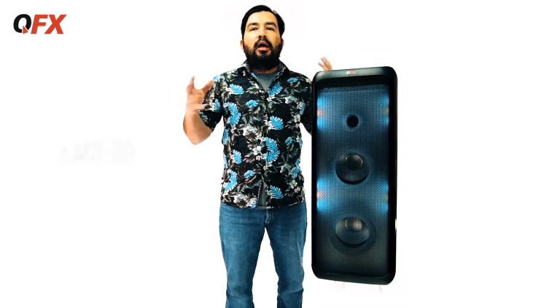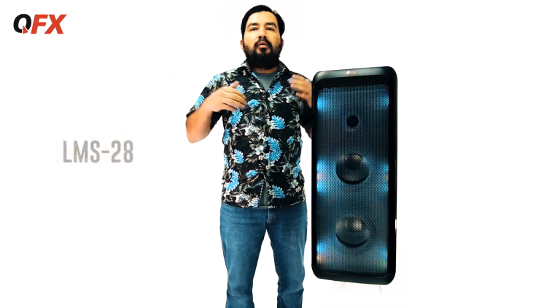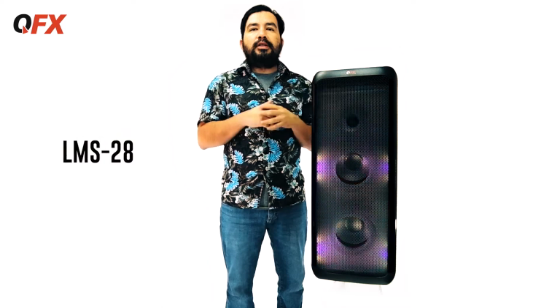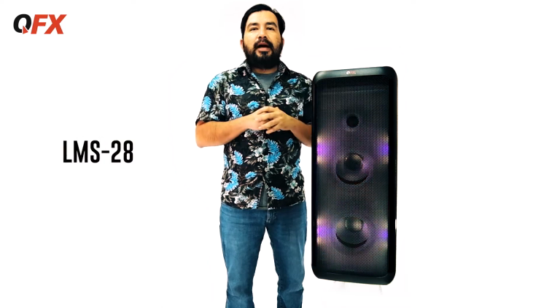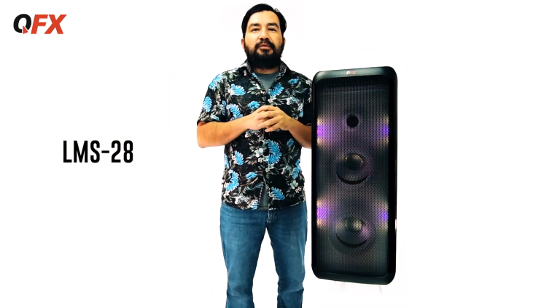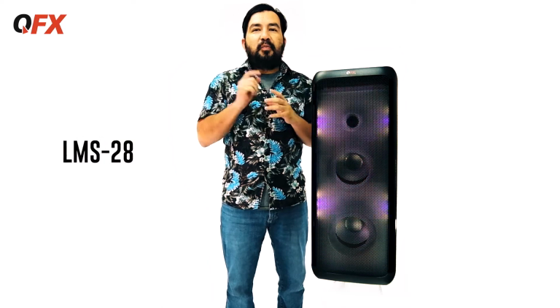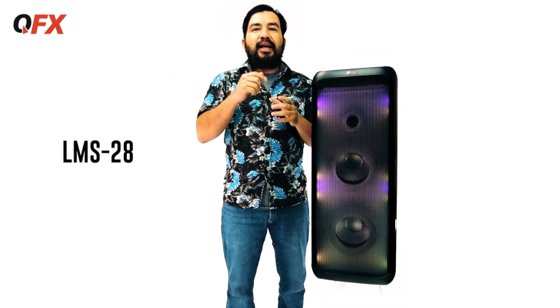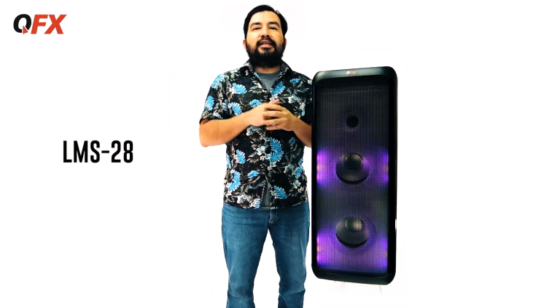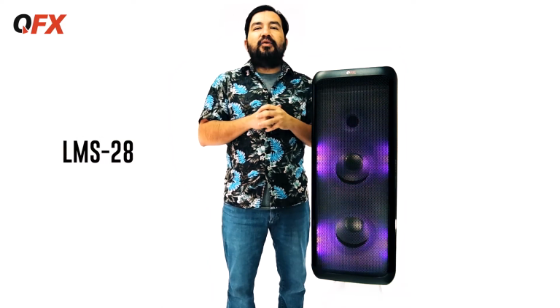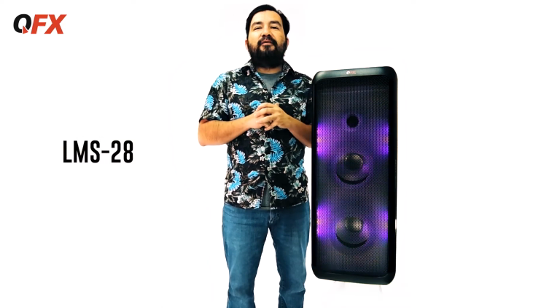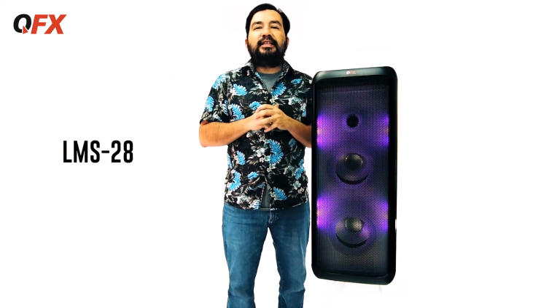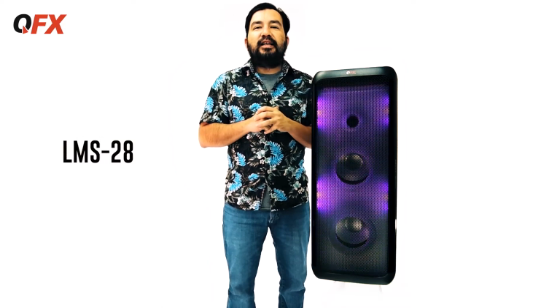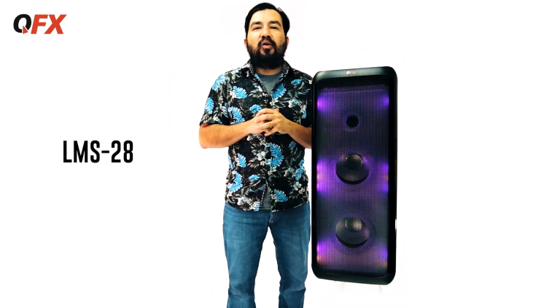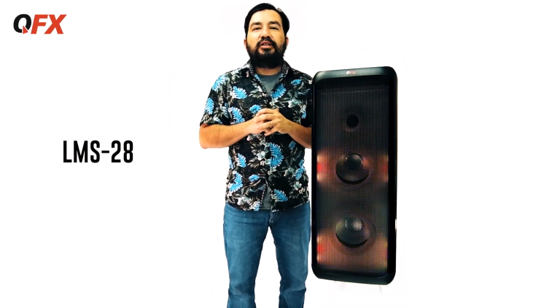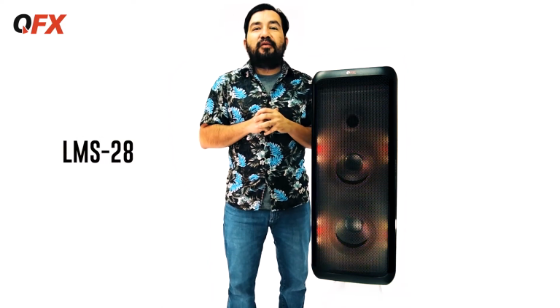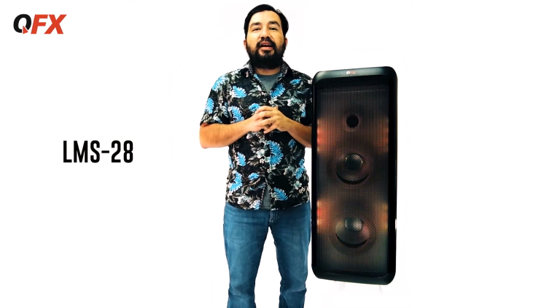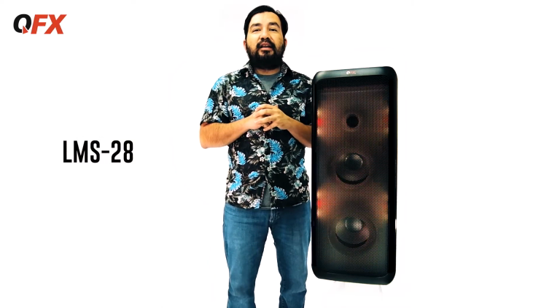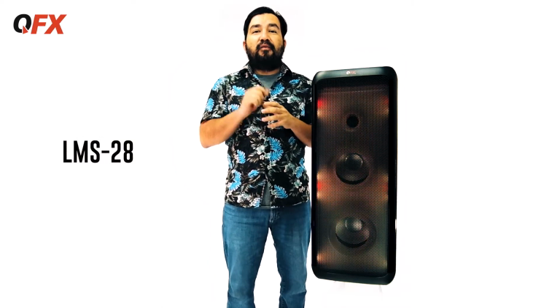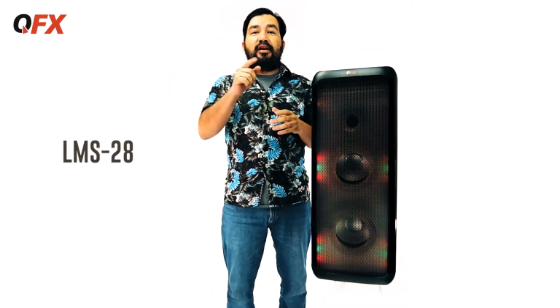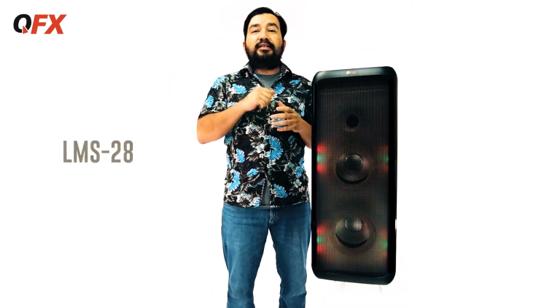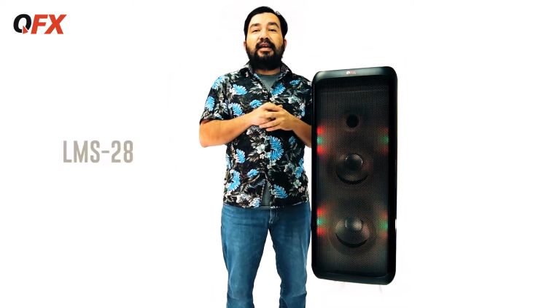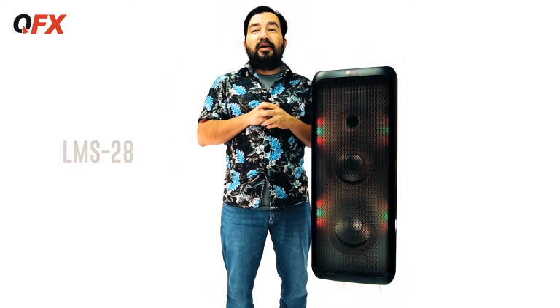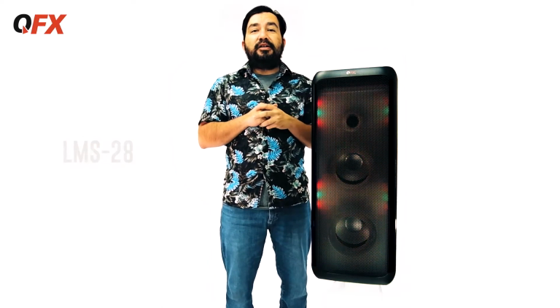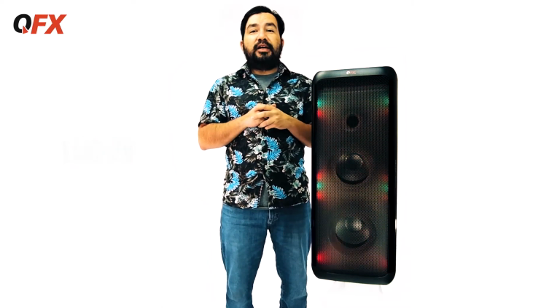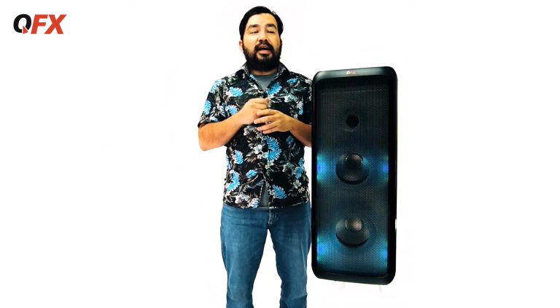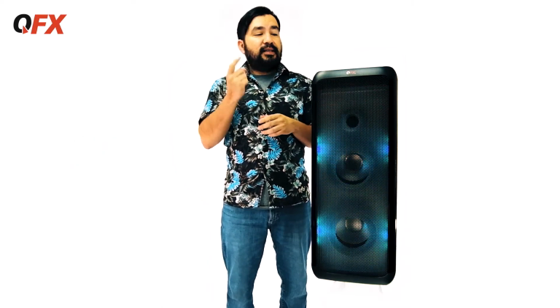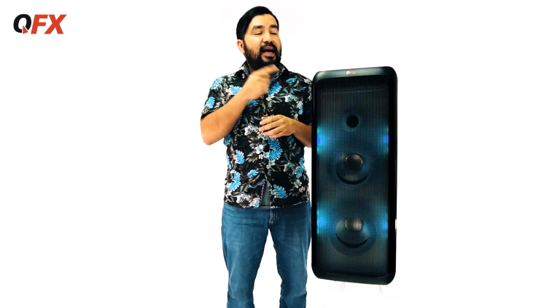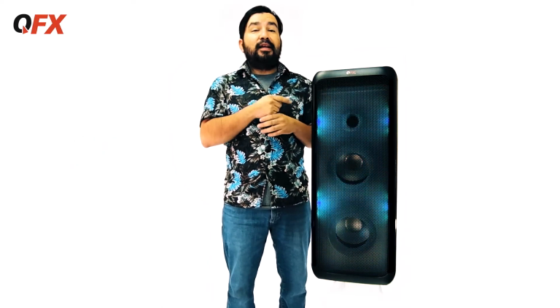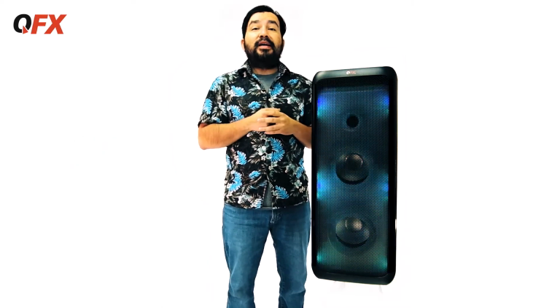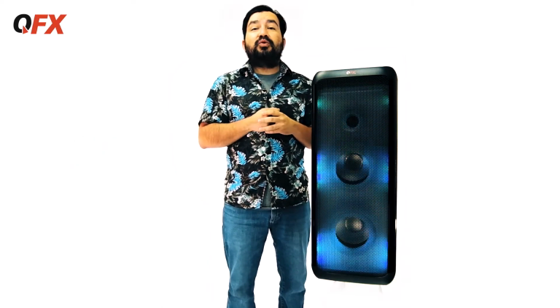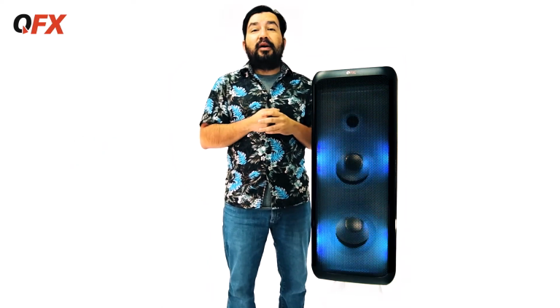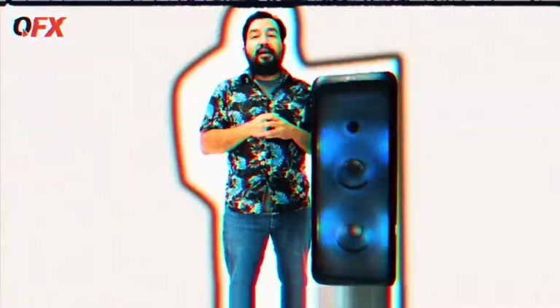What's up guys? We're back at the QFX headquarters in Vernon, California. Today we're checking out the LMS 28.